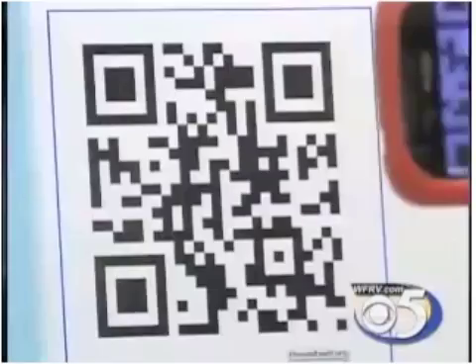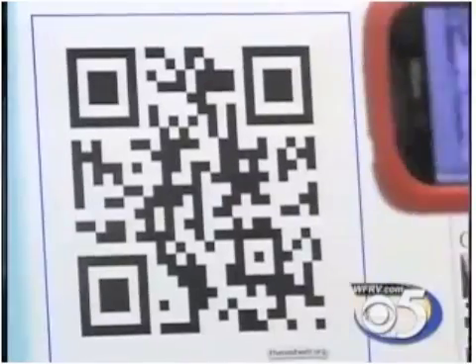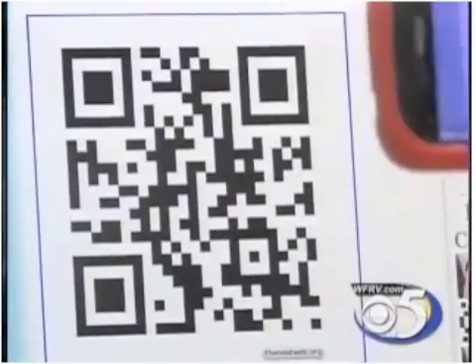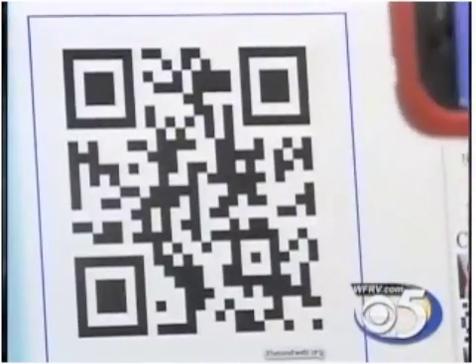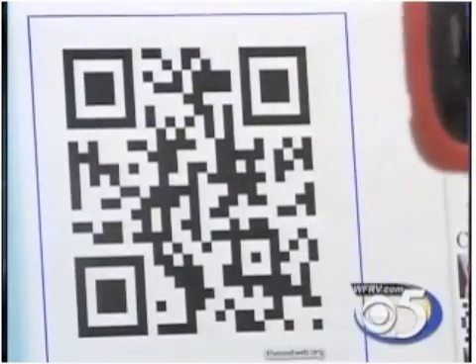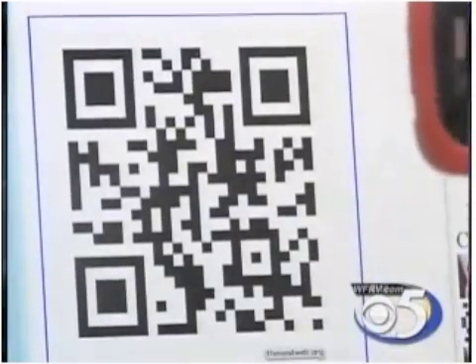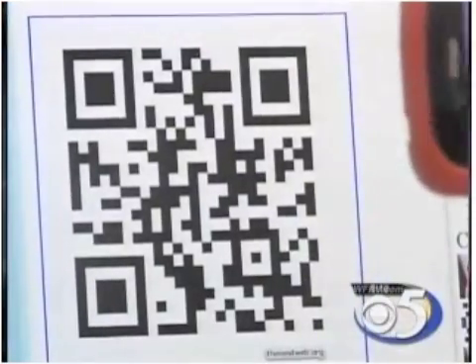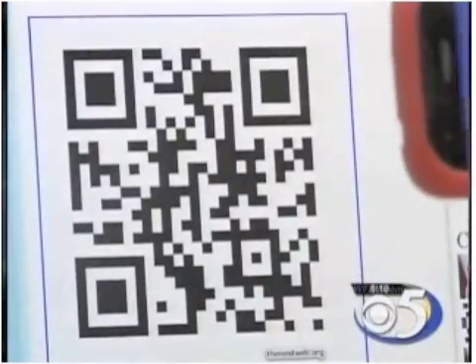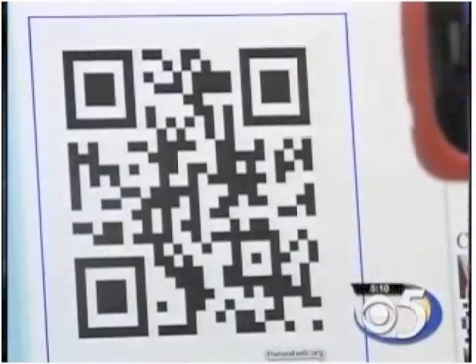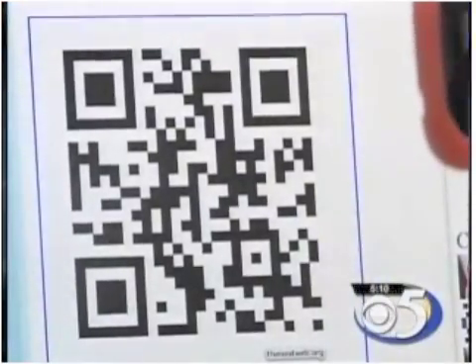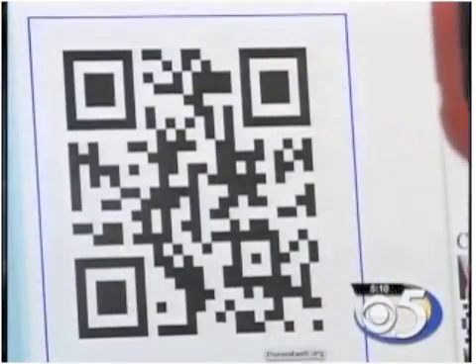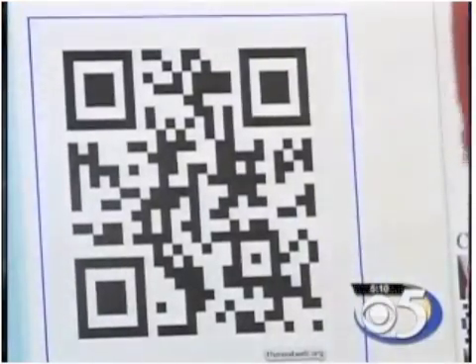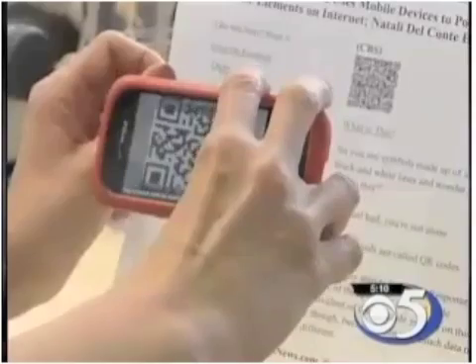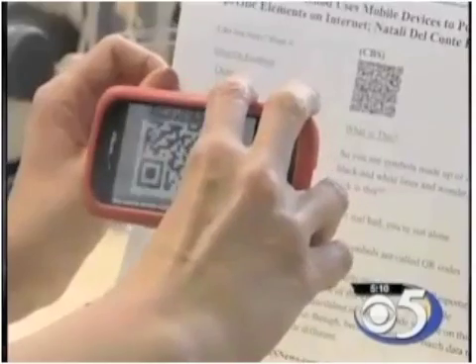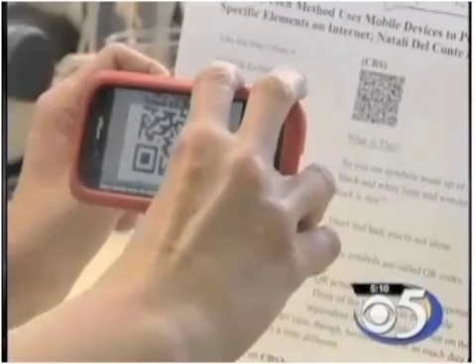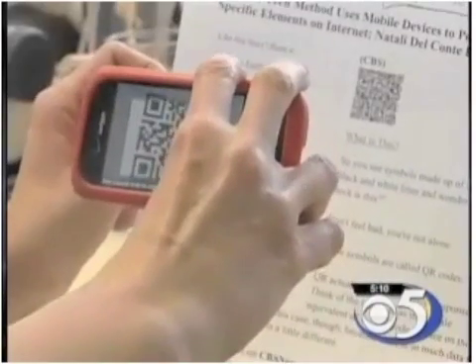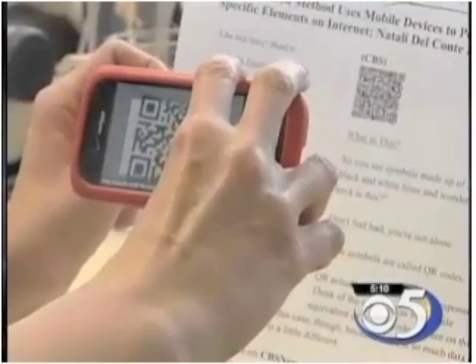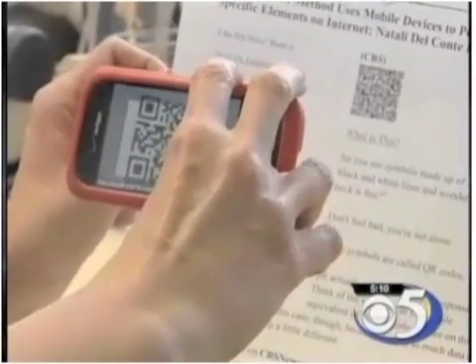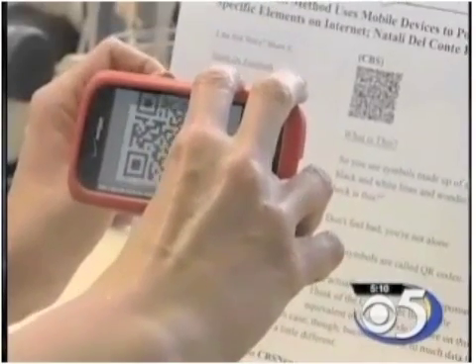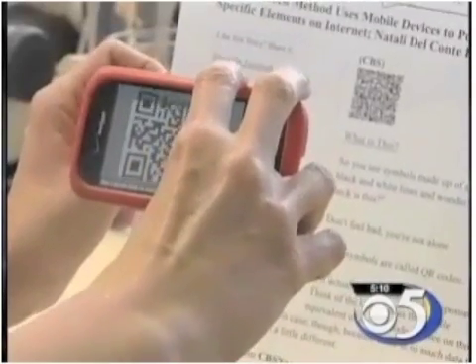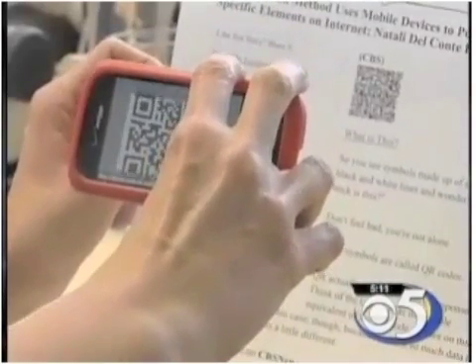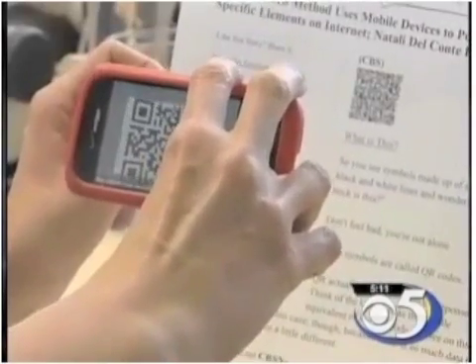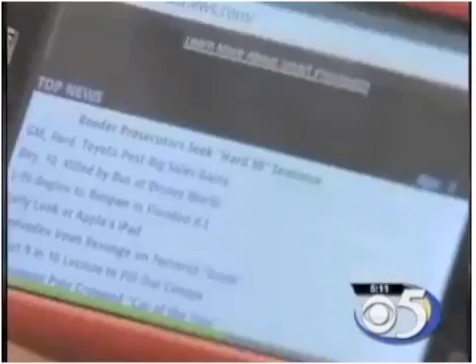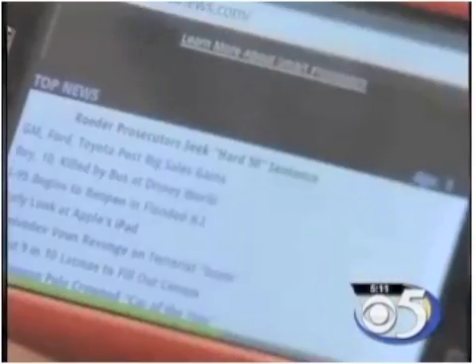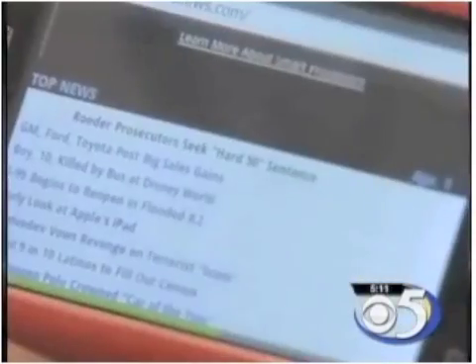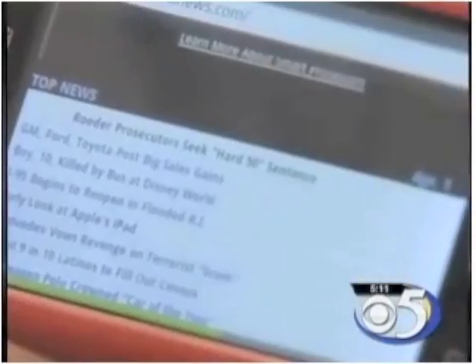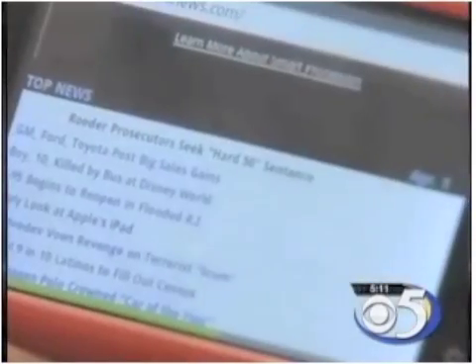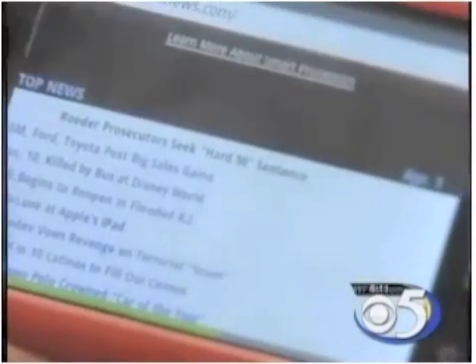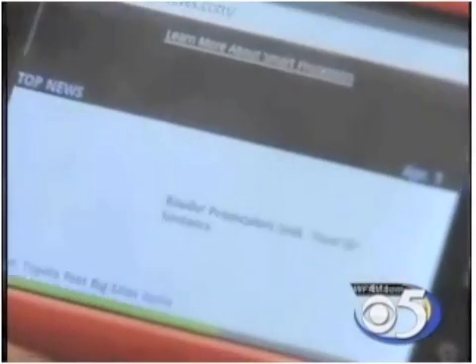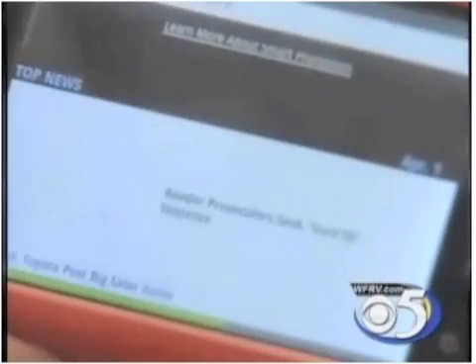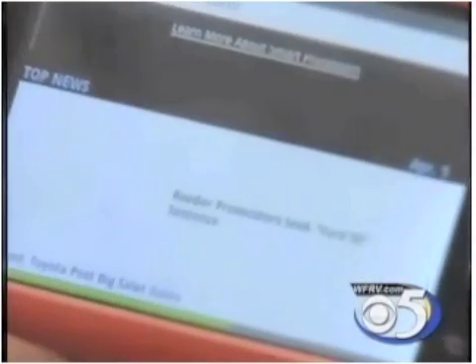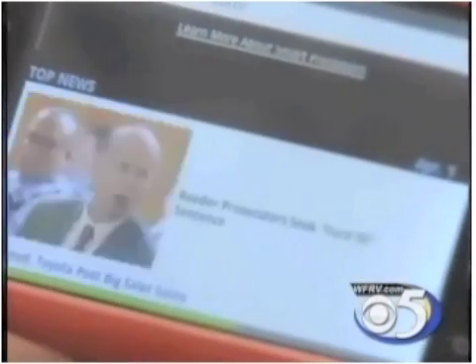You see them online, on TV, and in store windows. Do an internet search and you can find hundreds of examples of QR codes. Just read the QR code with your cell phone and it will take you to a website with more information.